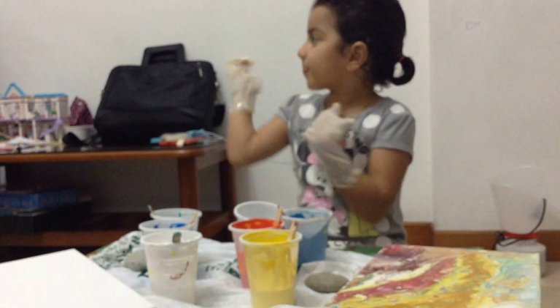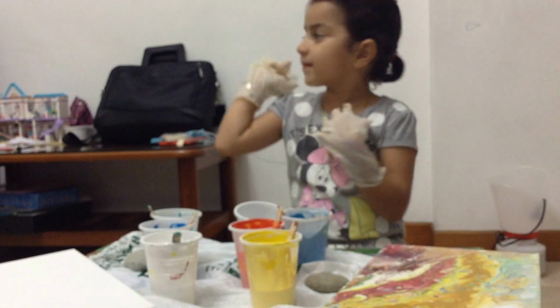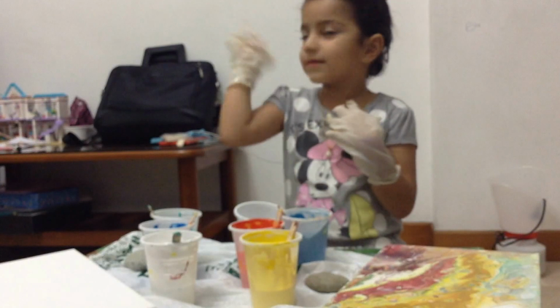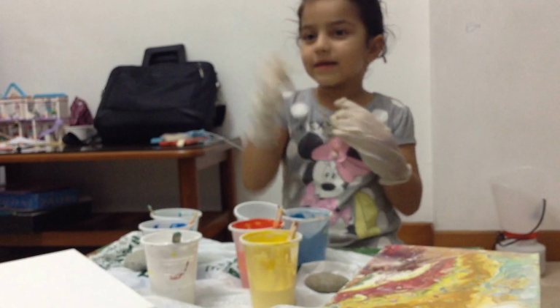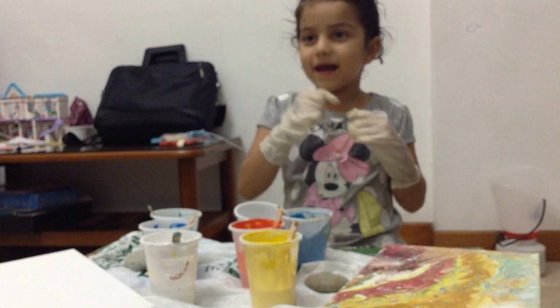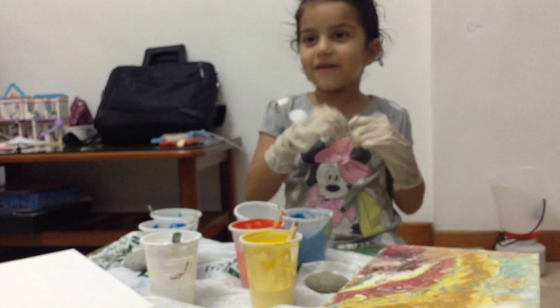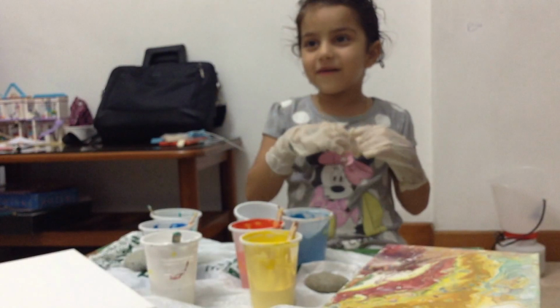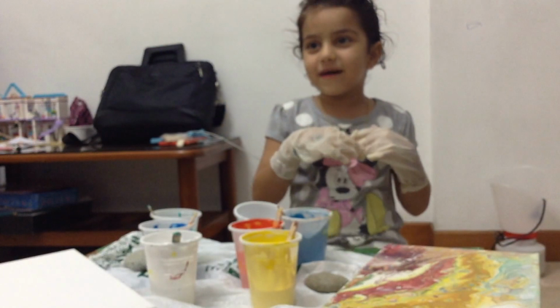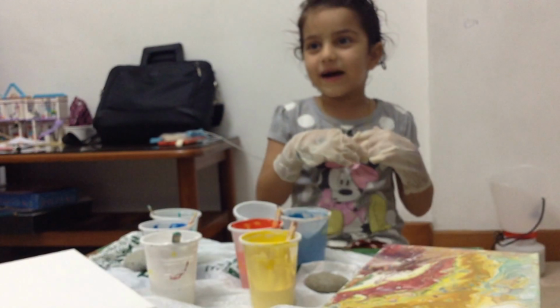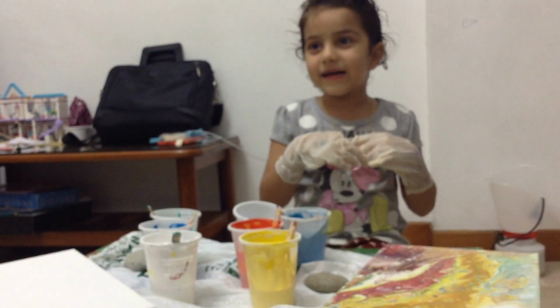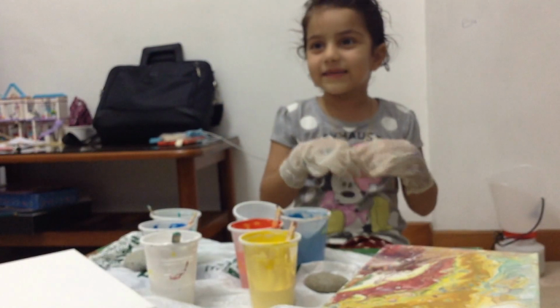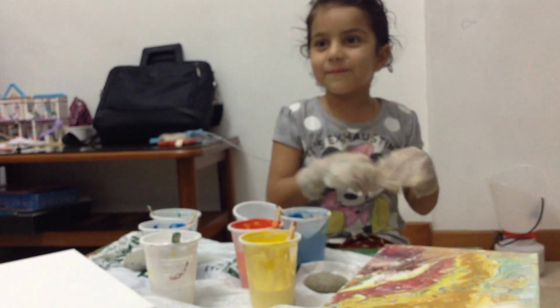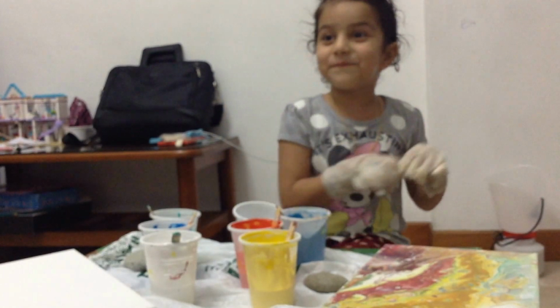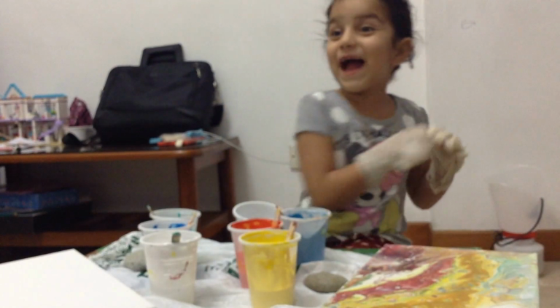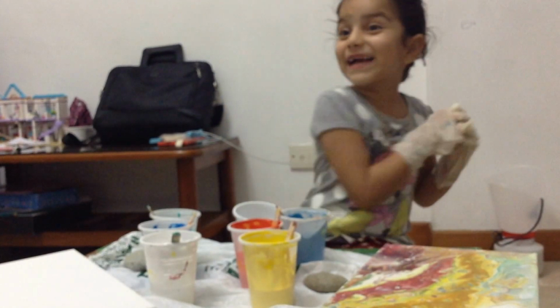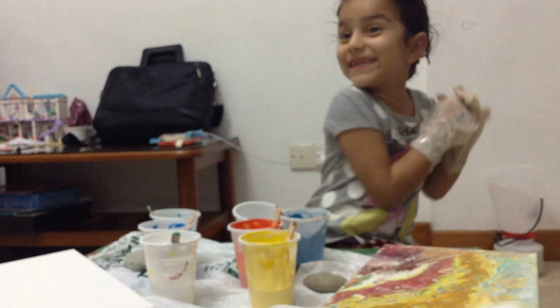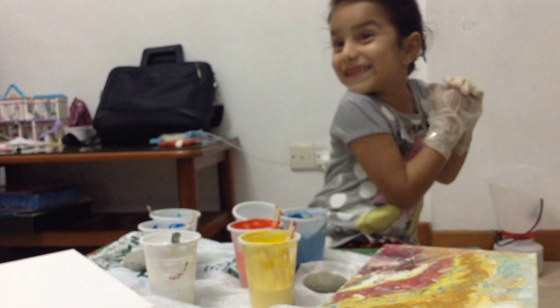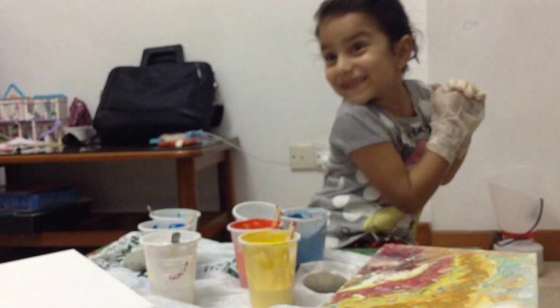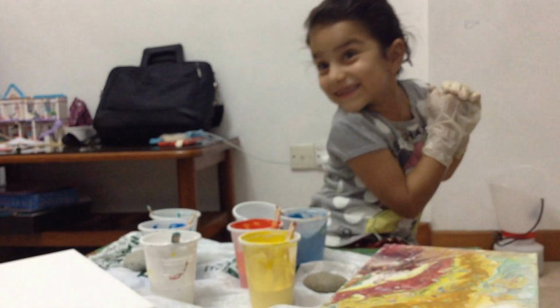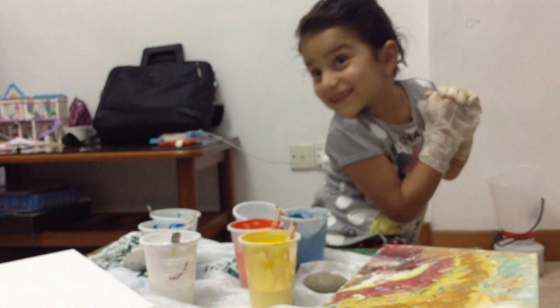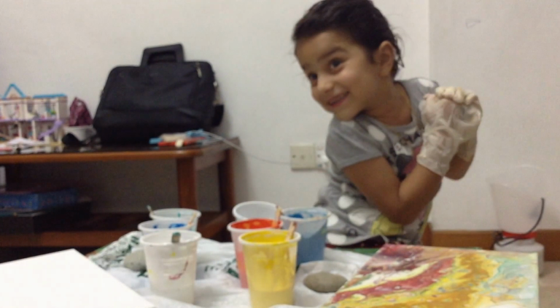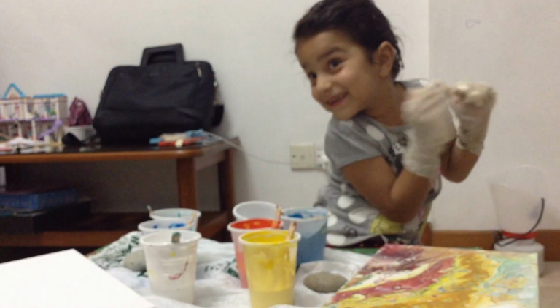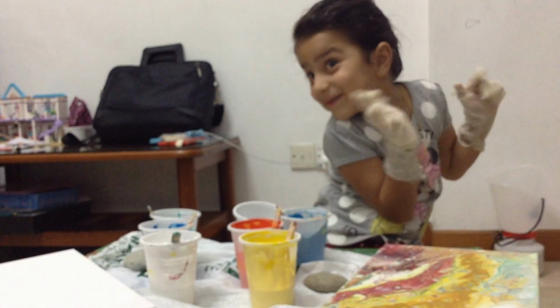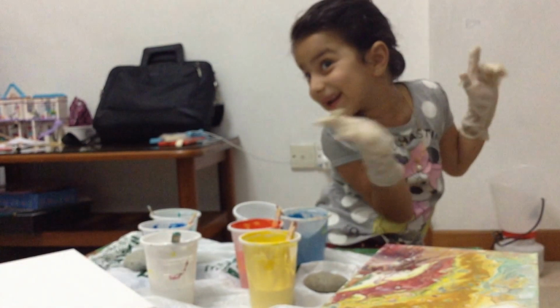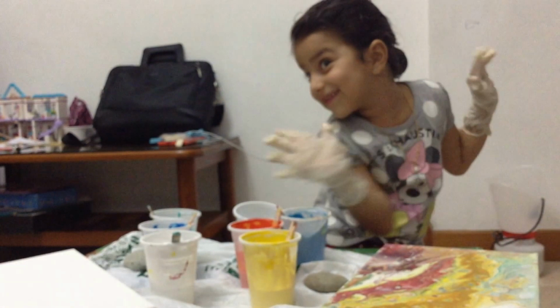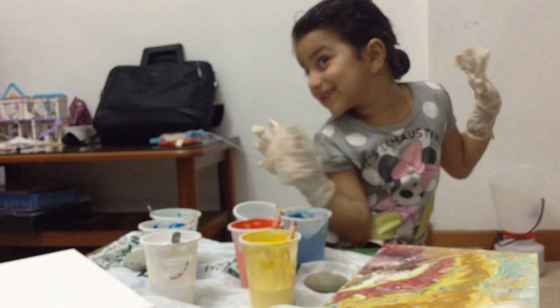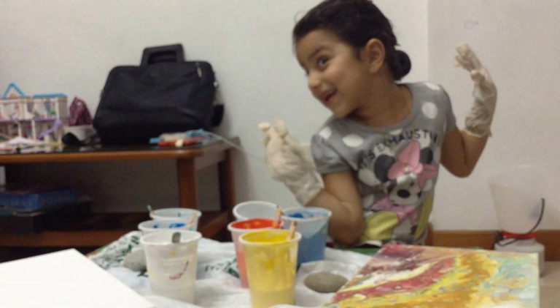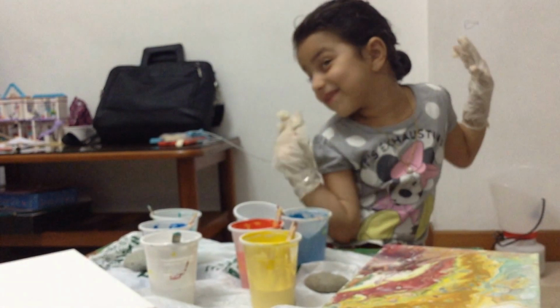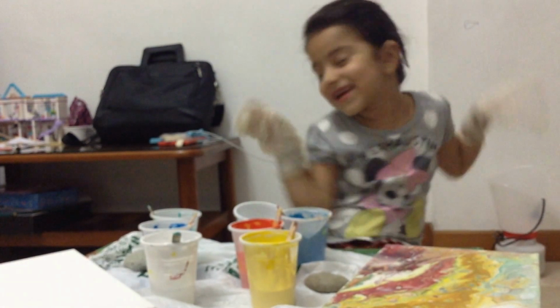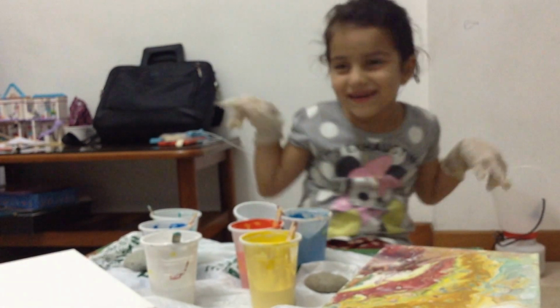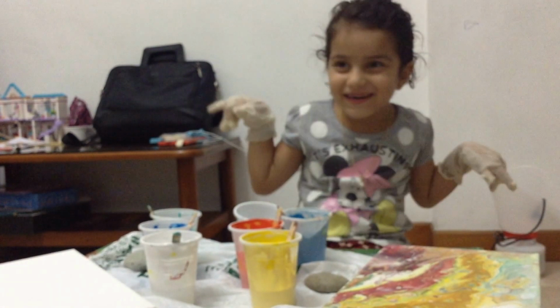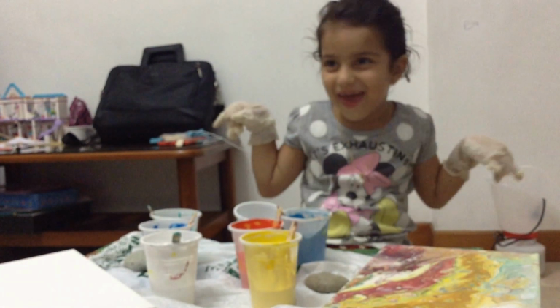Hello guys, I'm back here. My name is Sammy. Again.